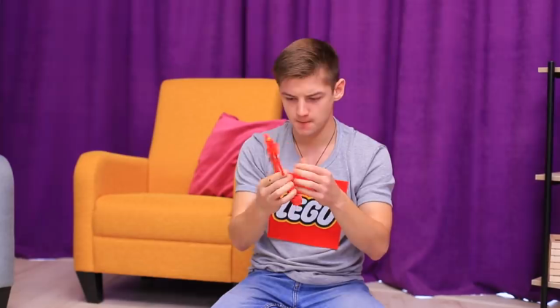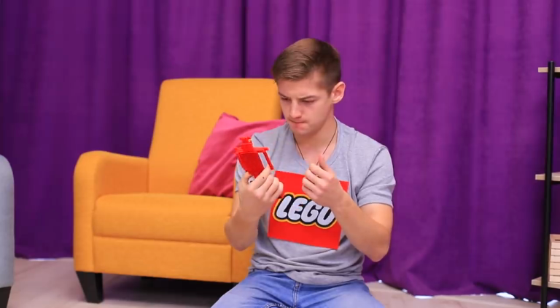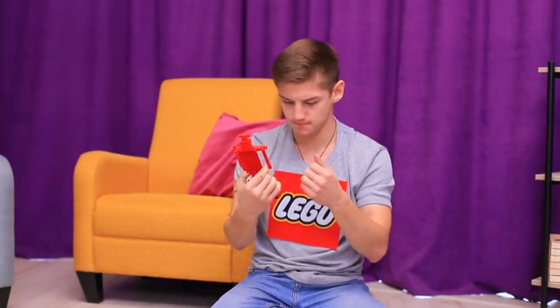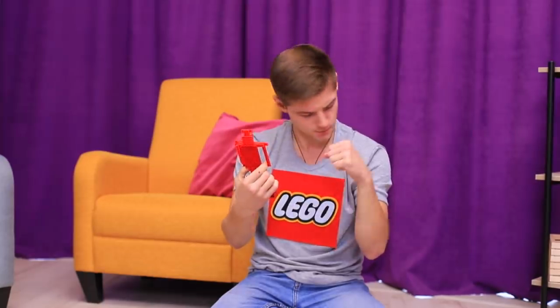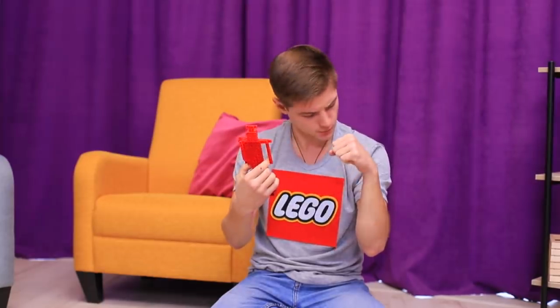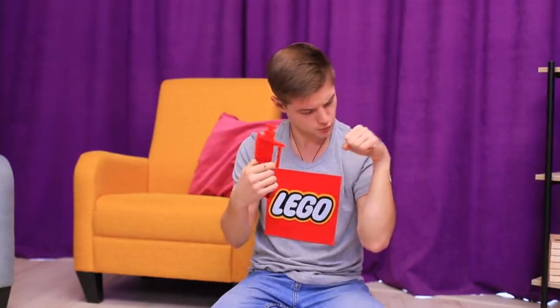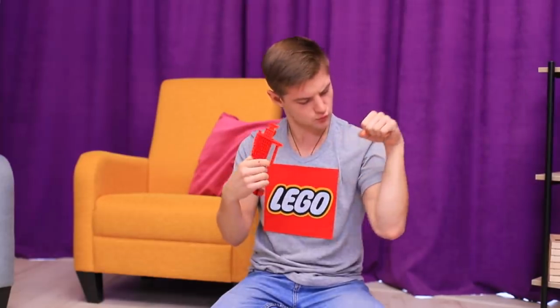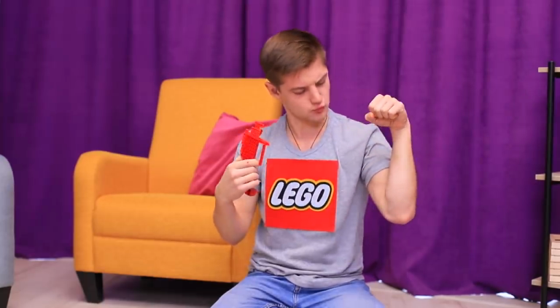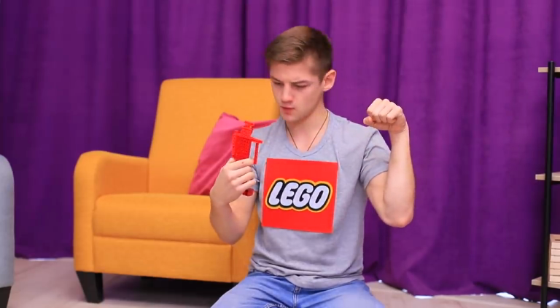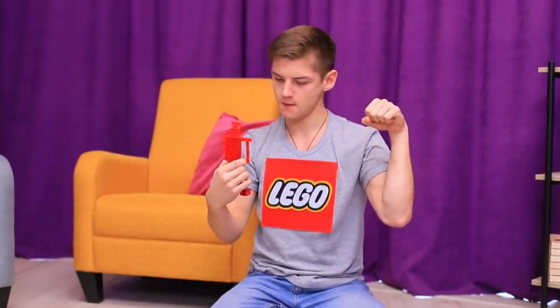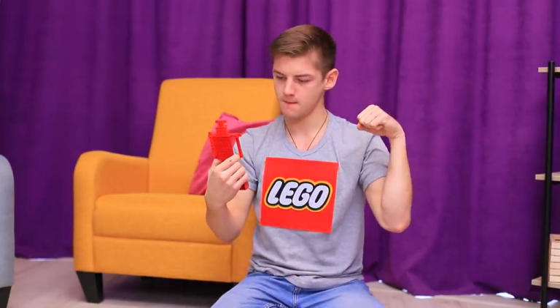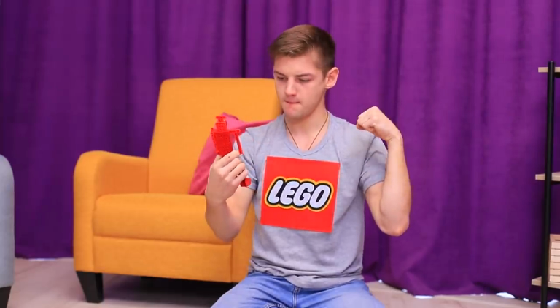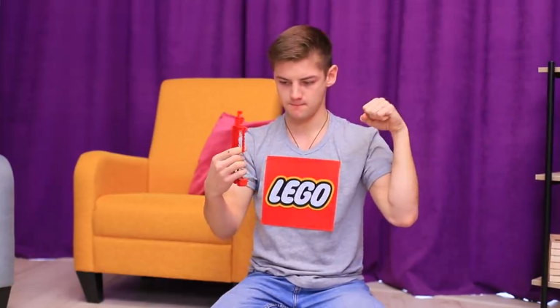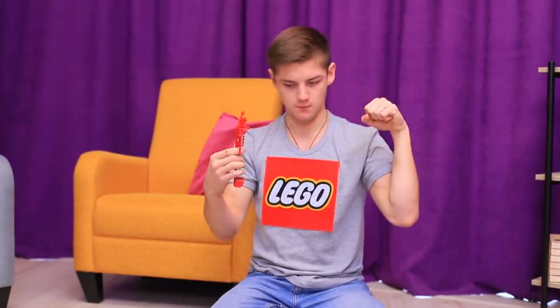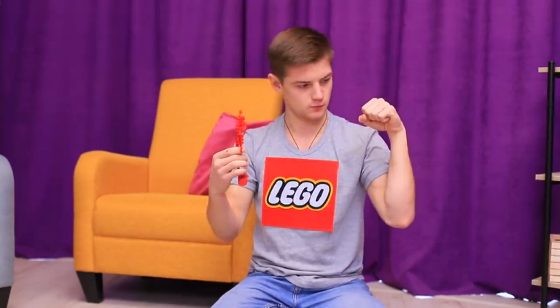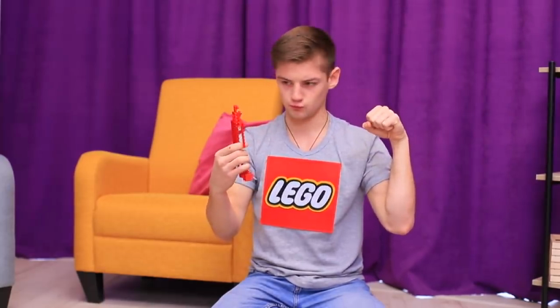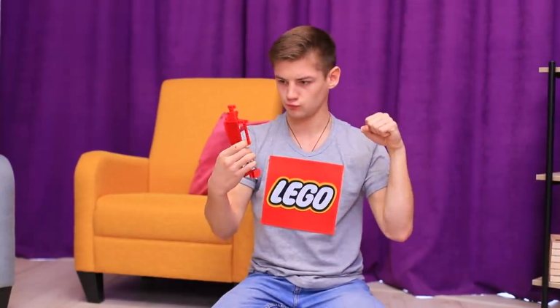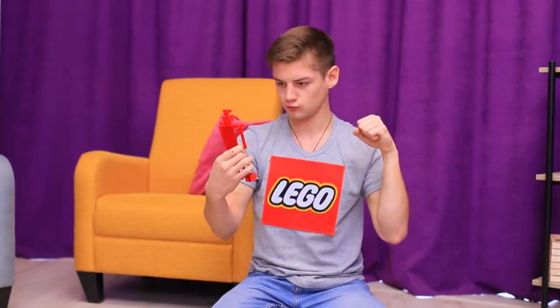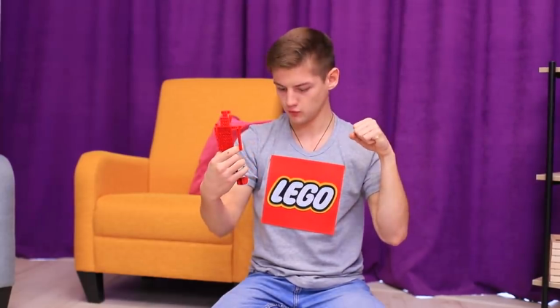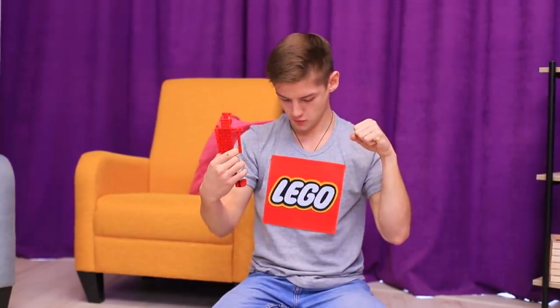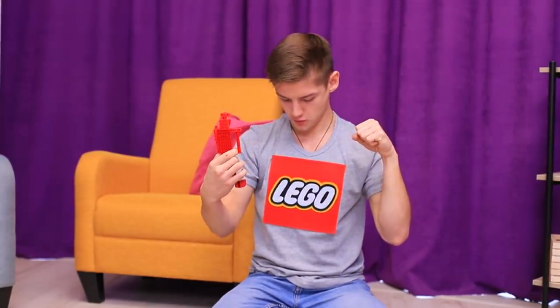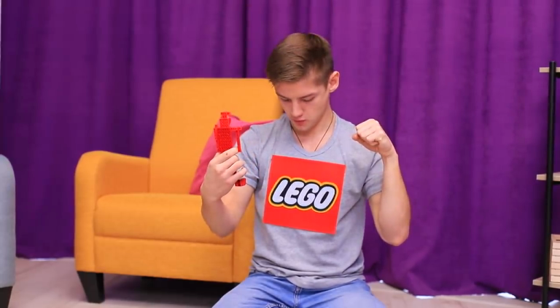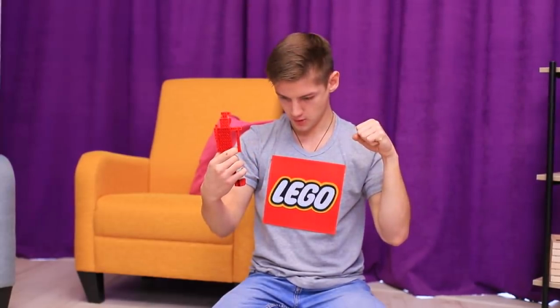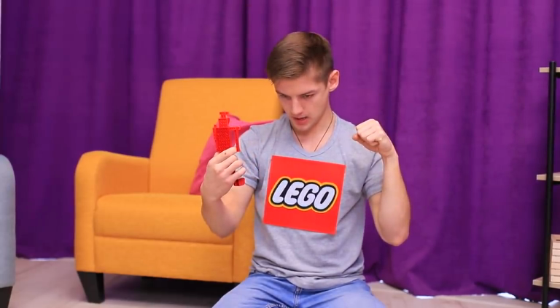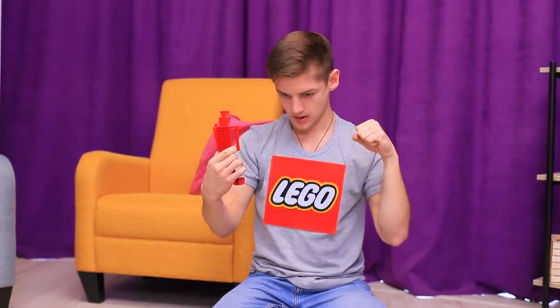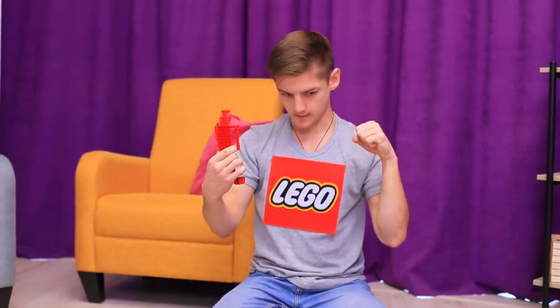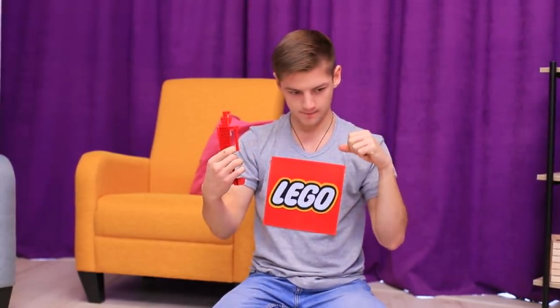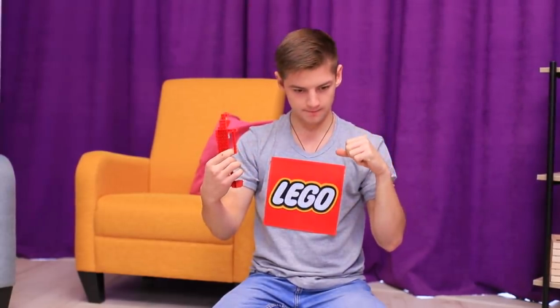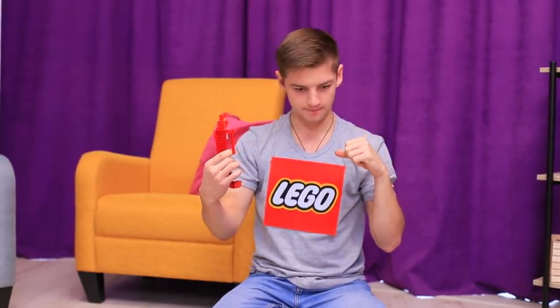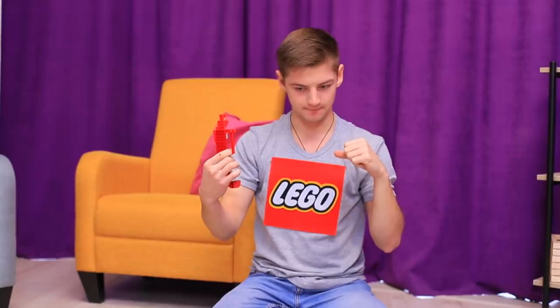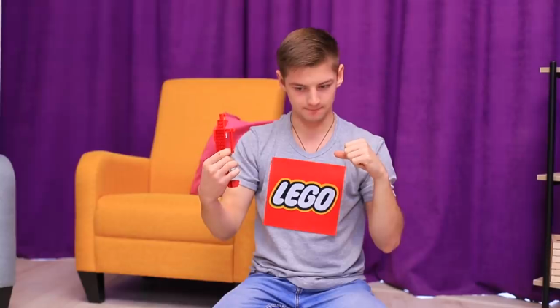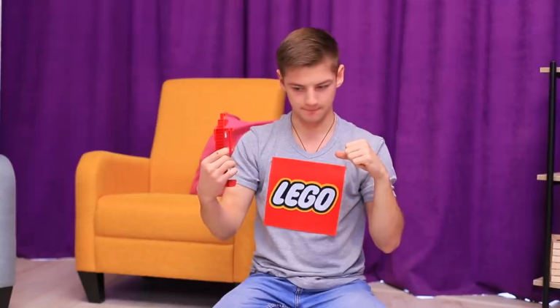No problem! You just have to wear this special t-shirt! It attracts LEGO pieces like a magnet!